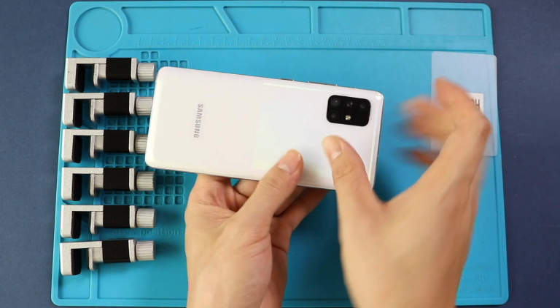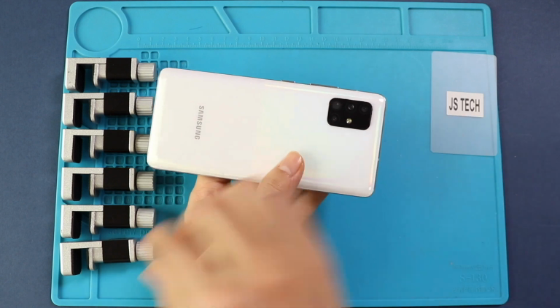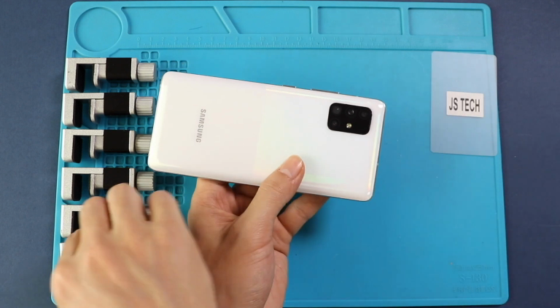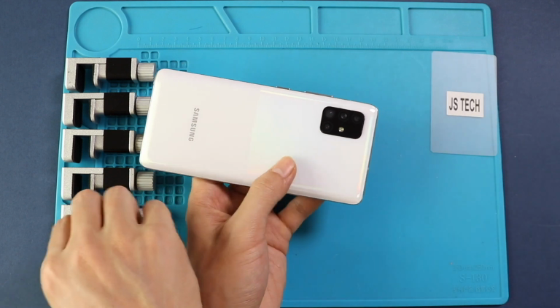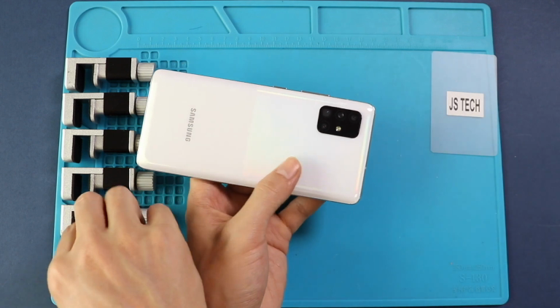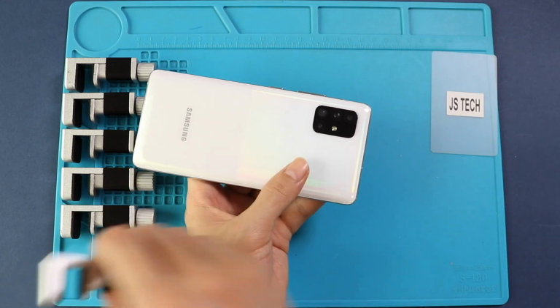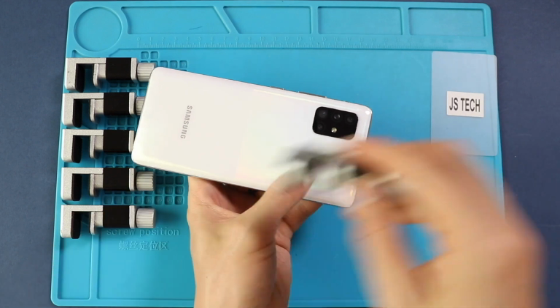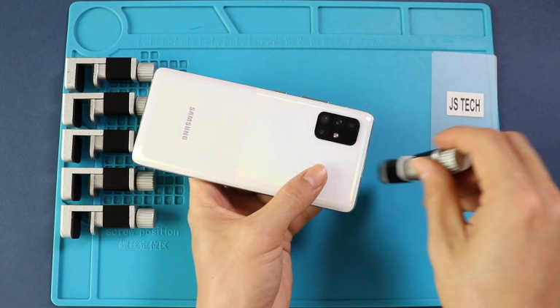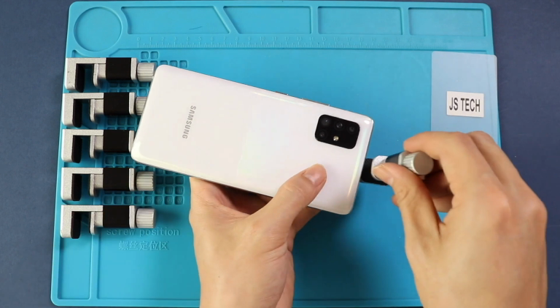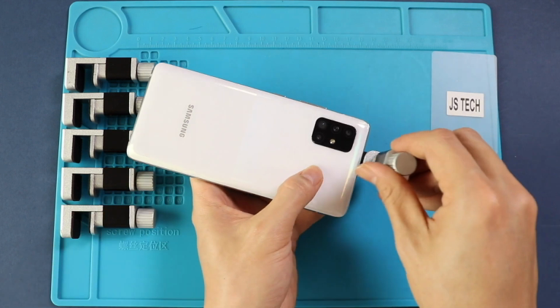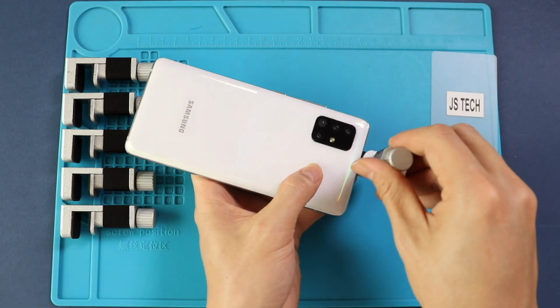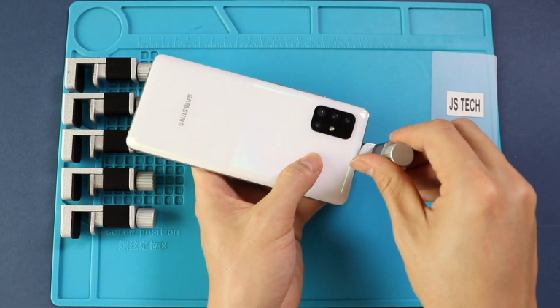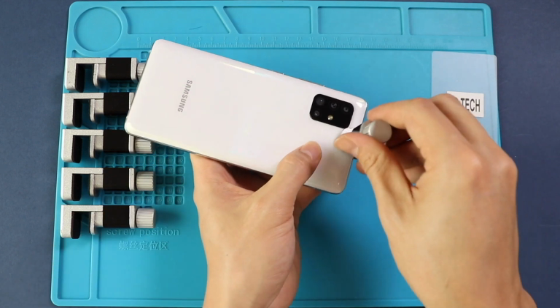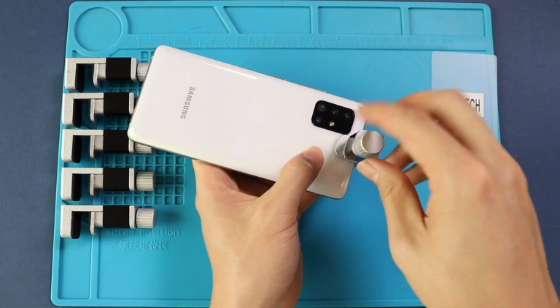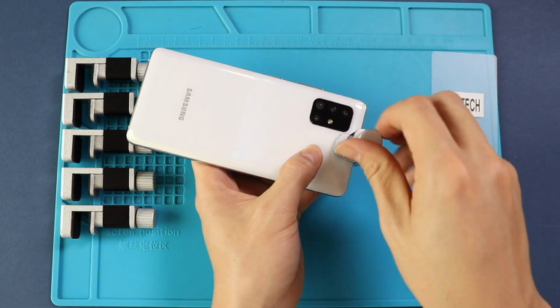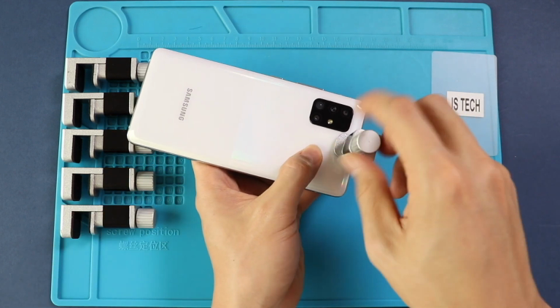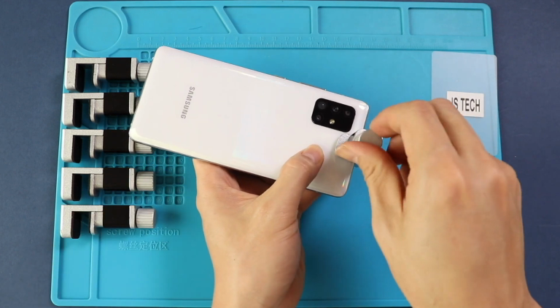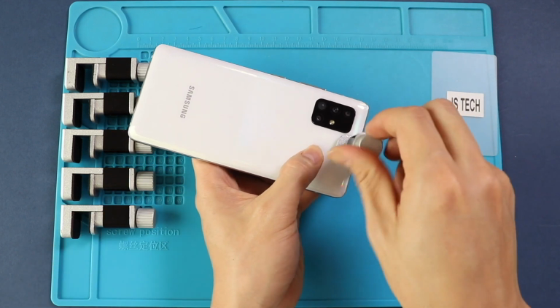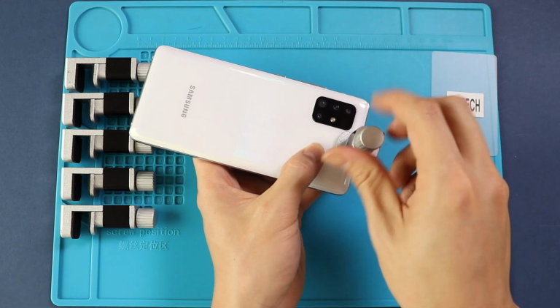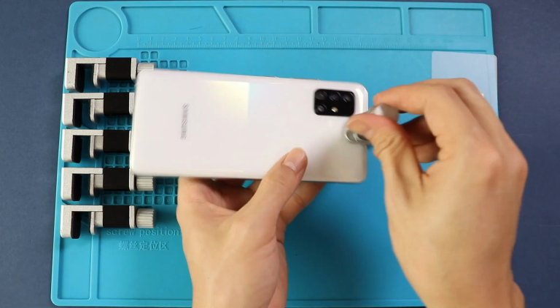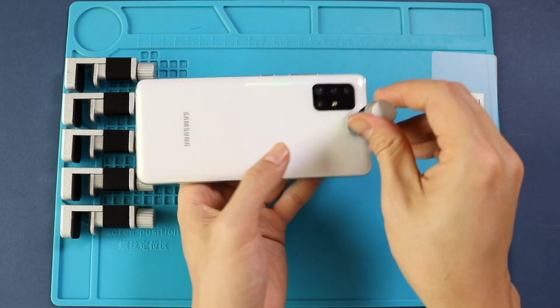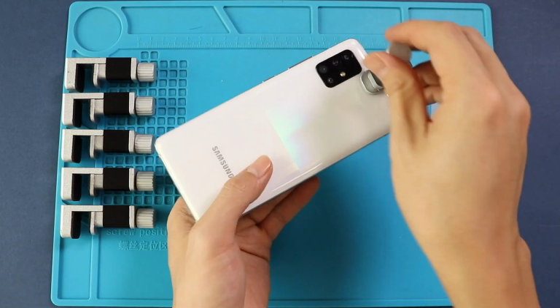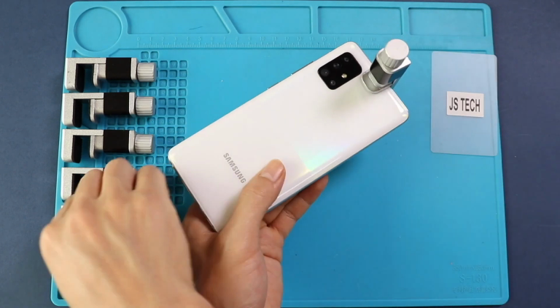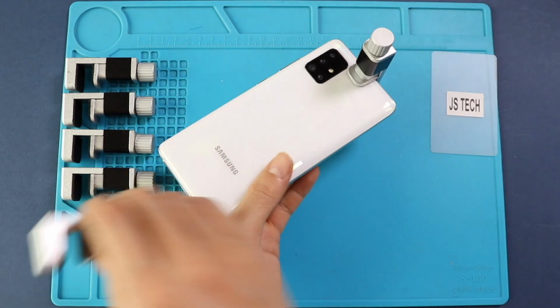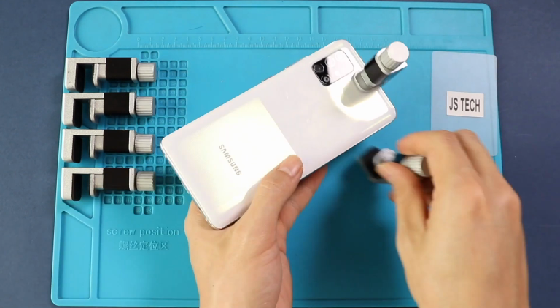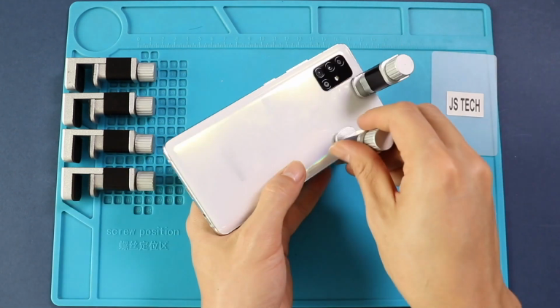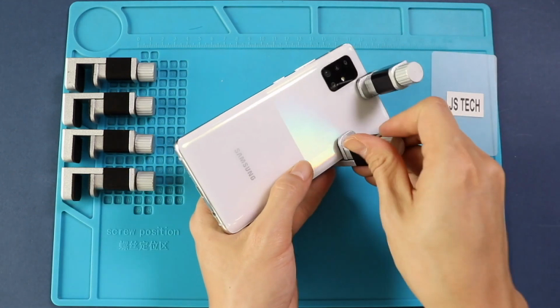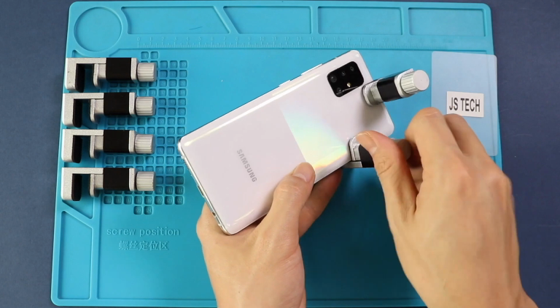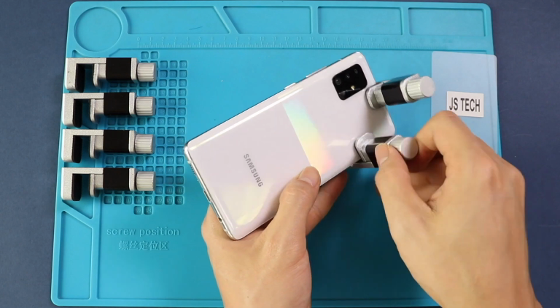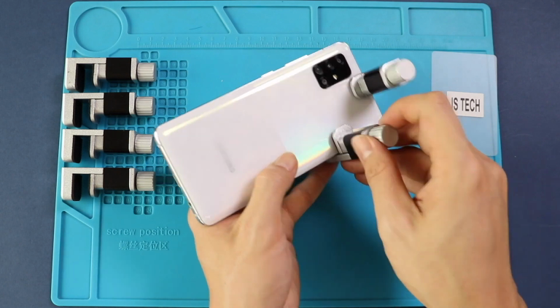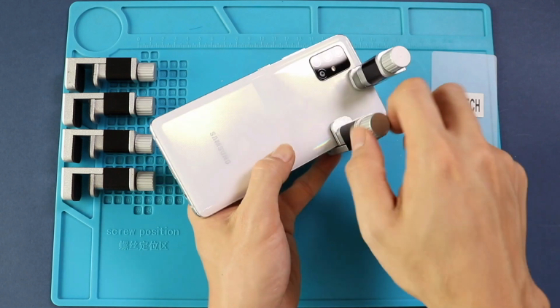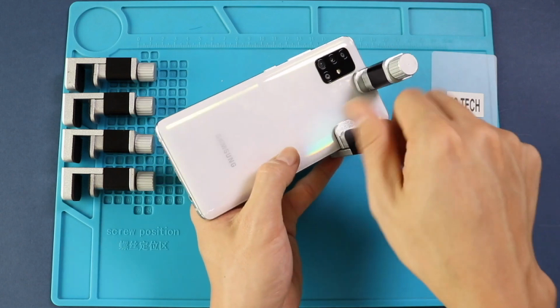Finally, we are adding binding clips to tighten the rear cover with the body. If not, you can use some rubber bands and leave them for some time.